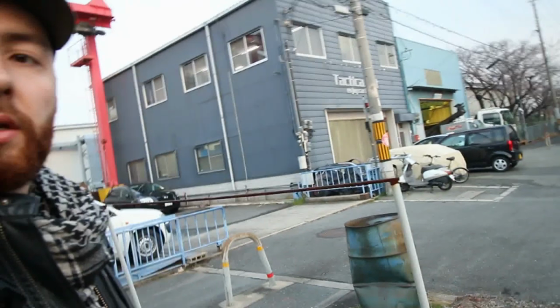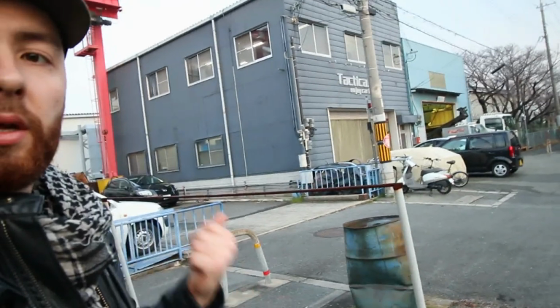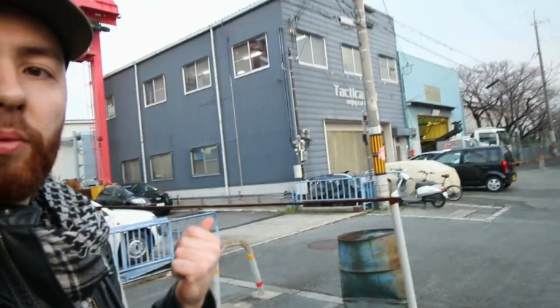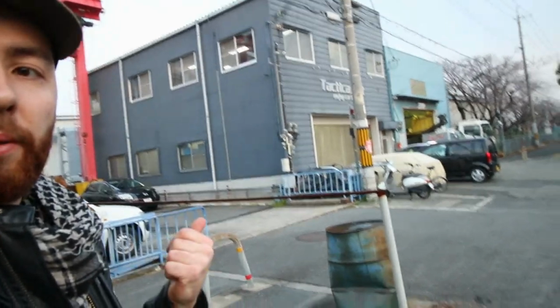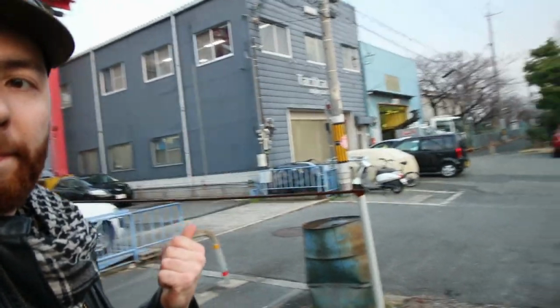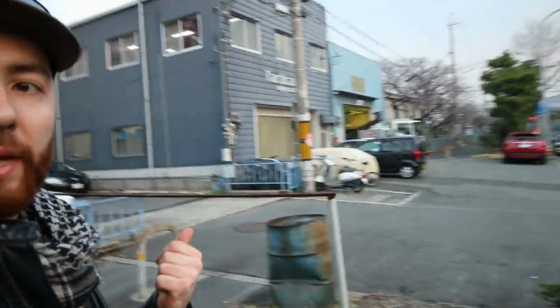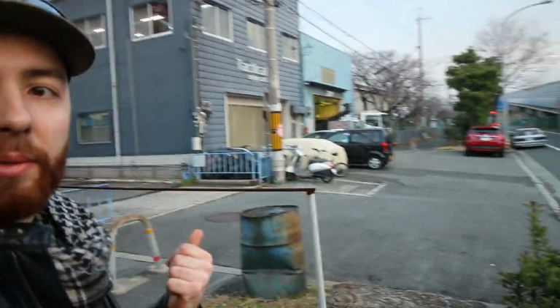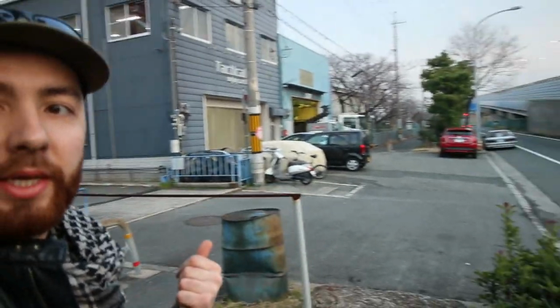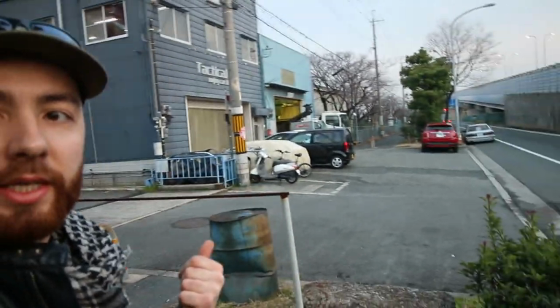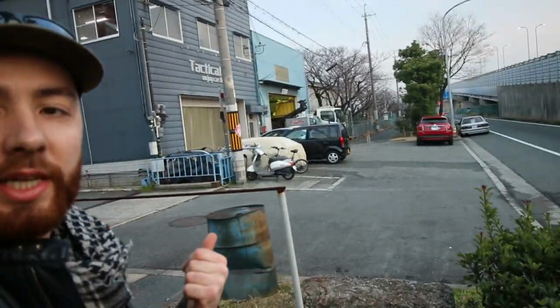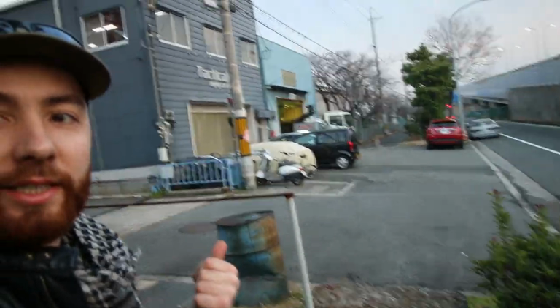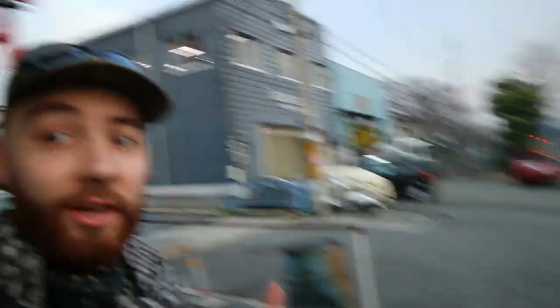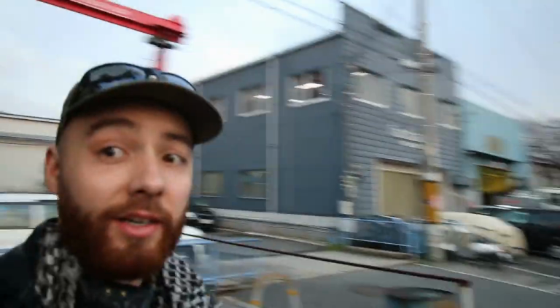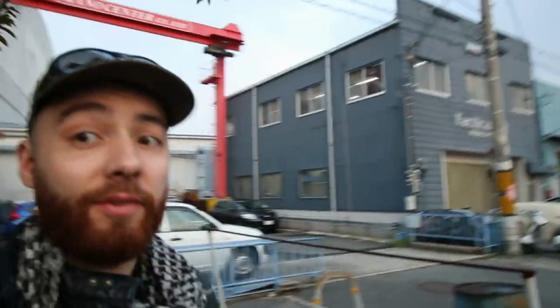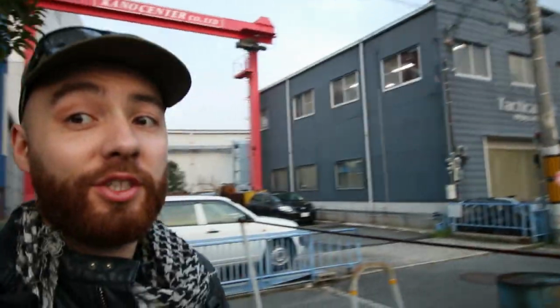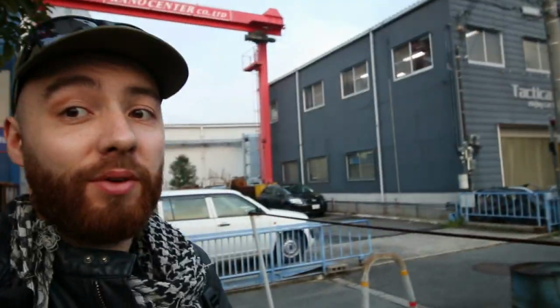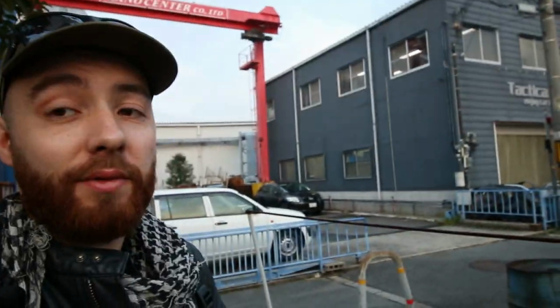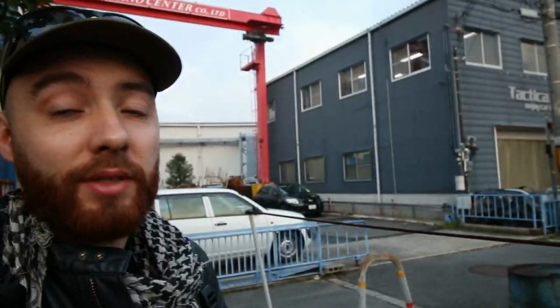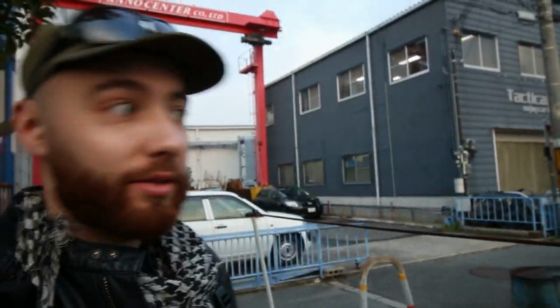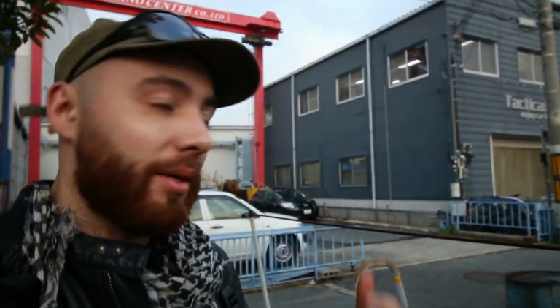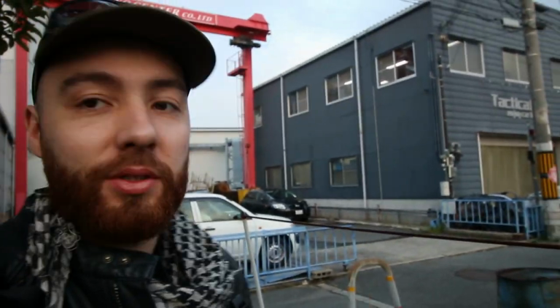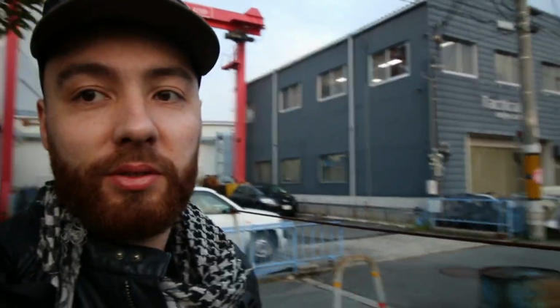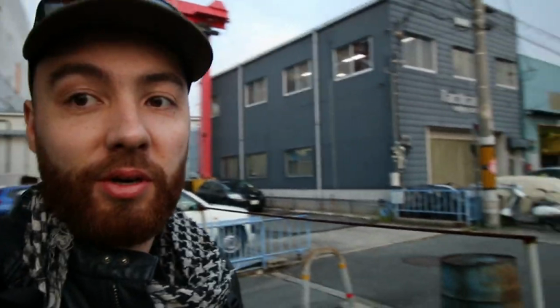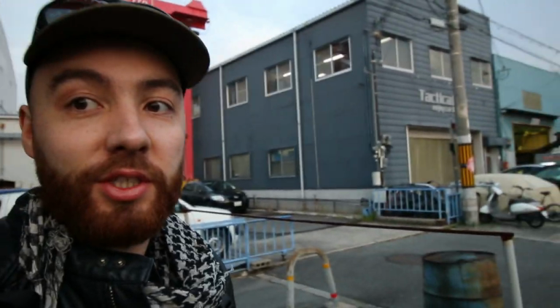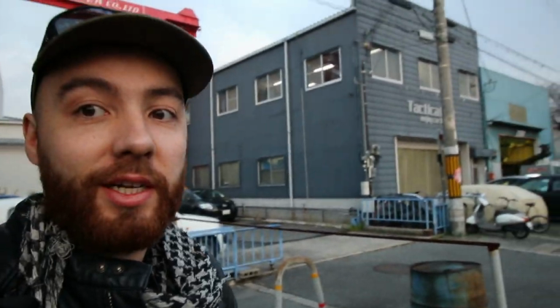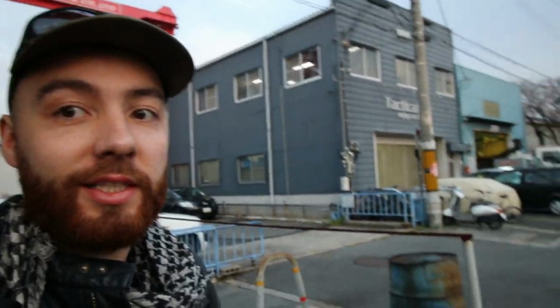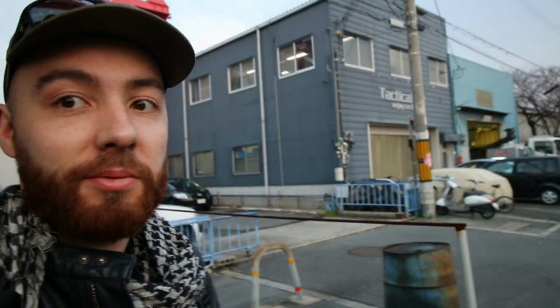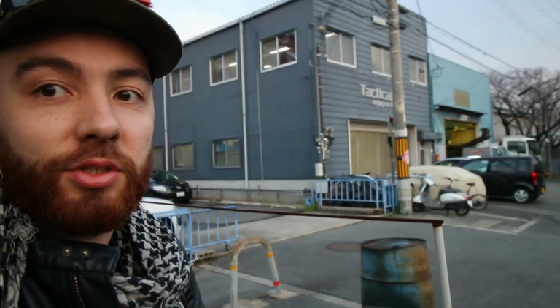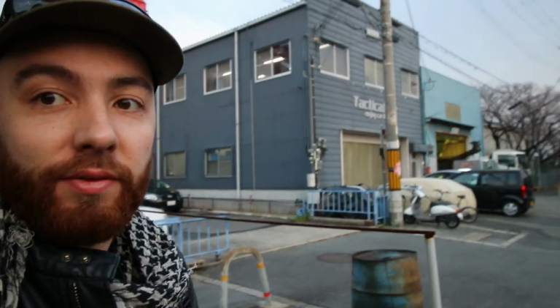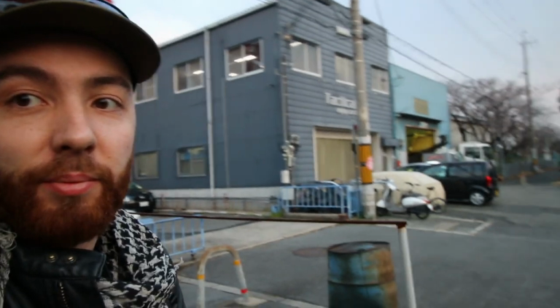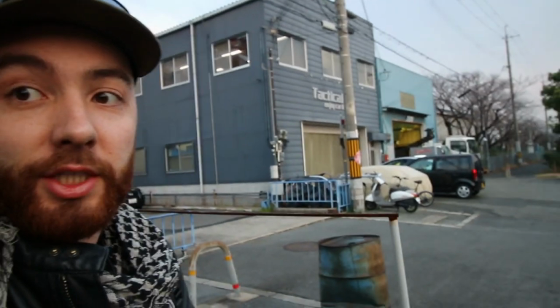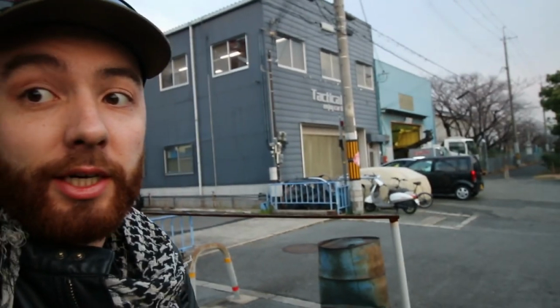Well, behind me is Tactical Art — I've just arrived. Now it's time to go inside and see if anybody's there.